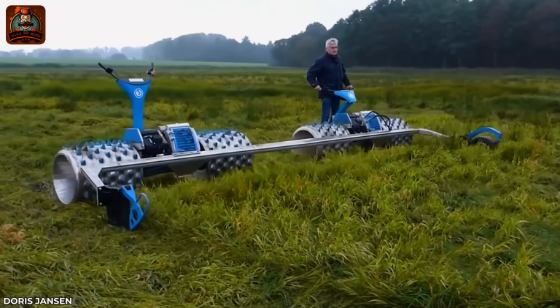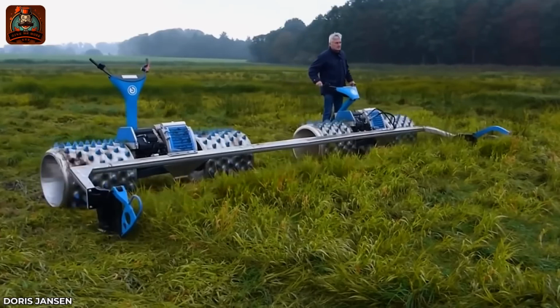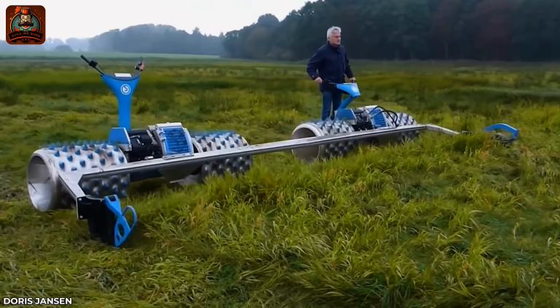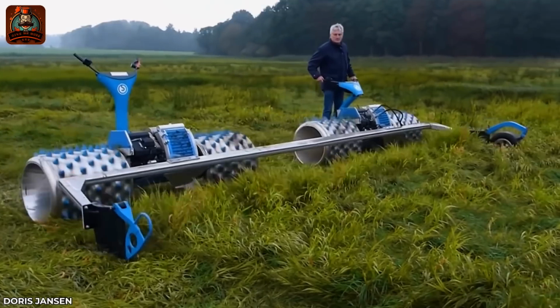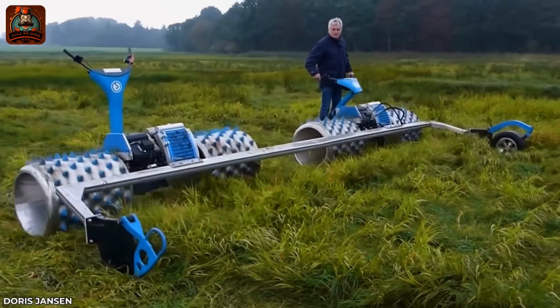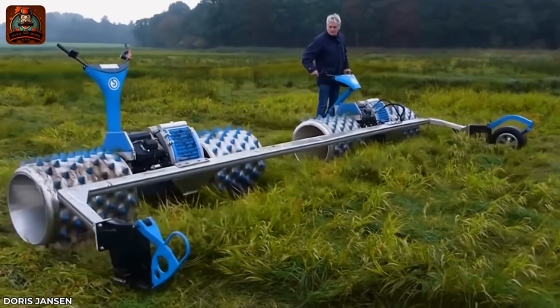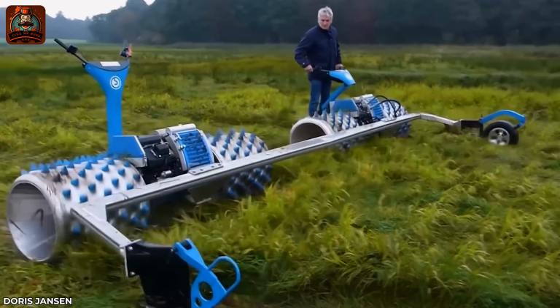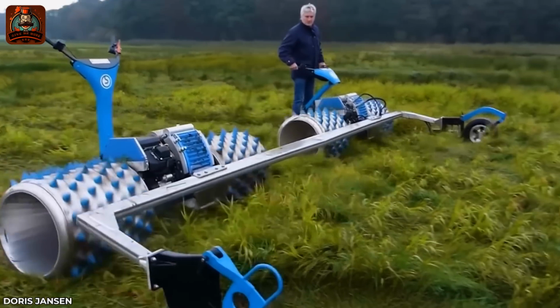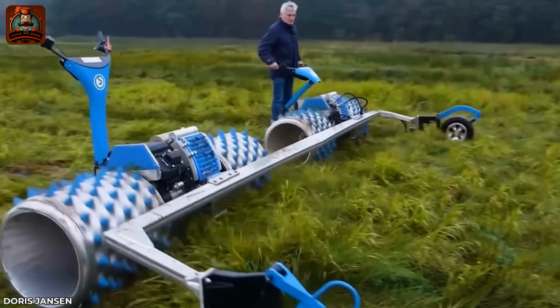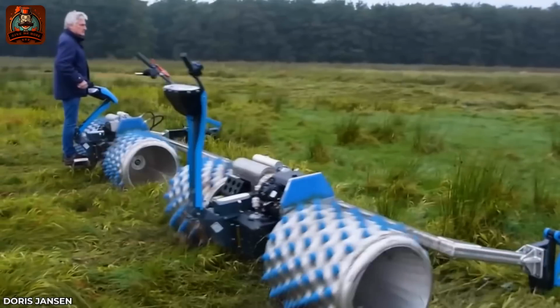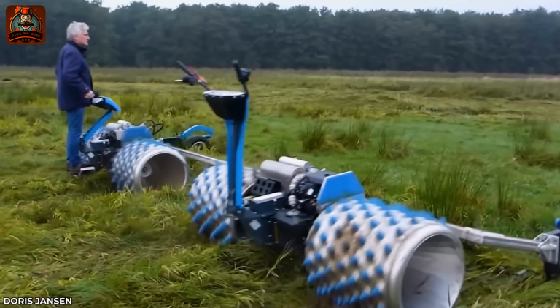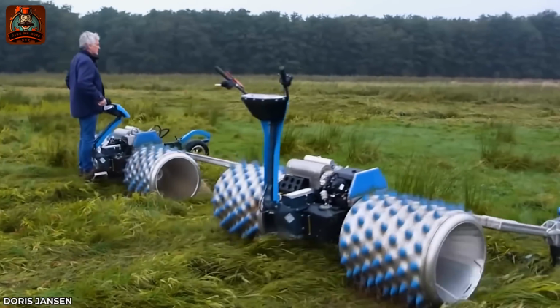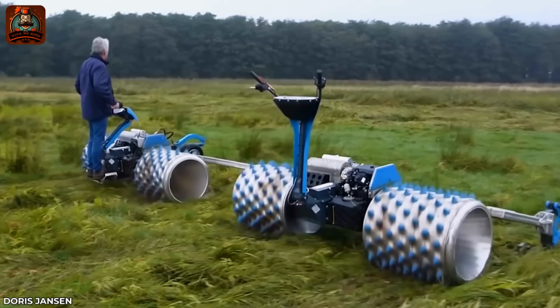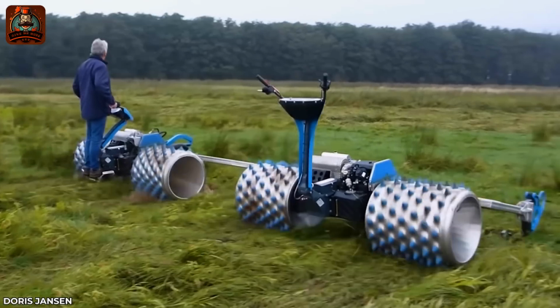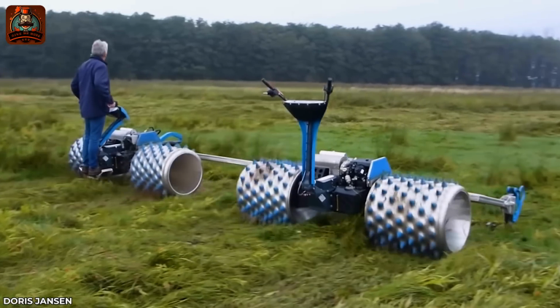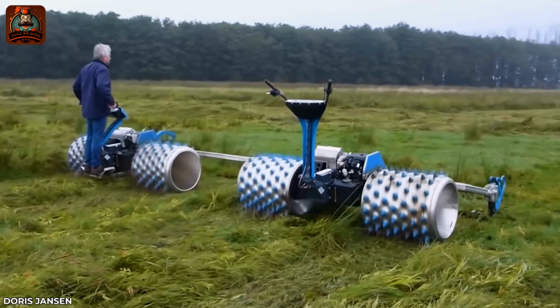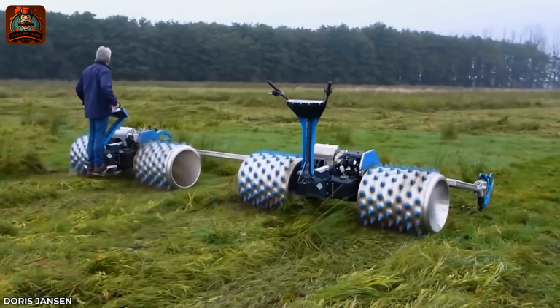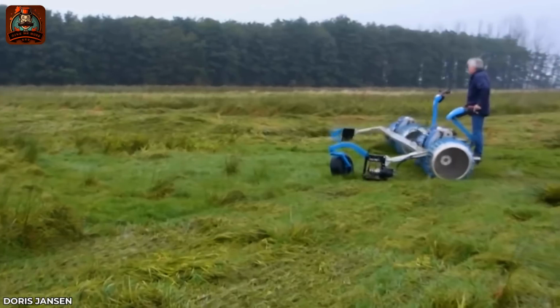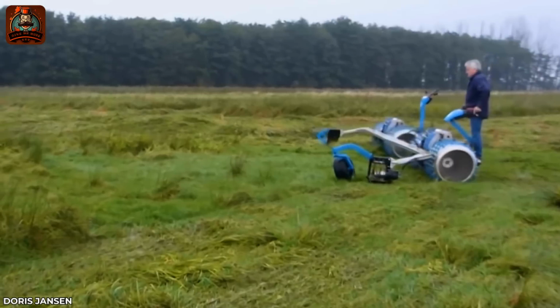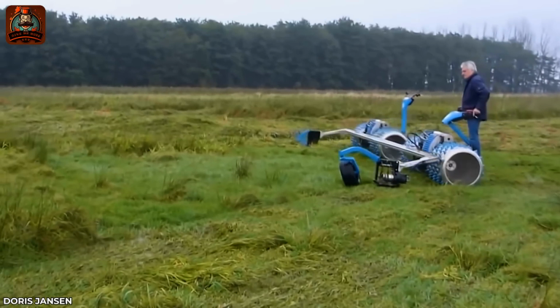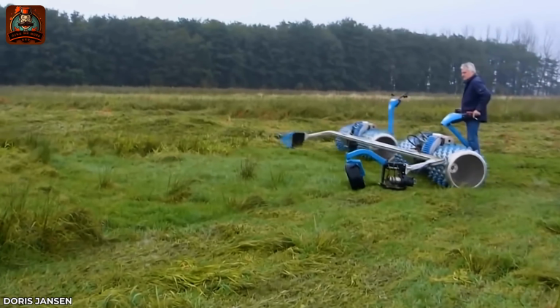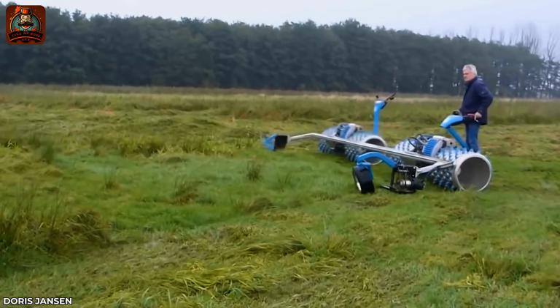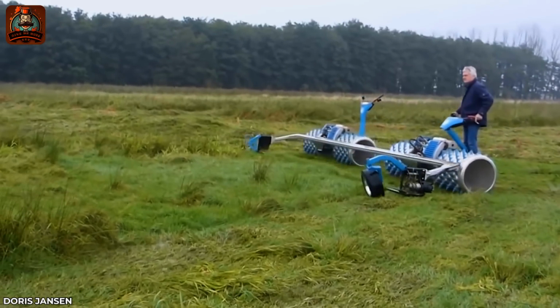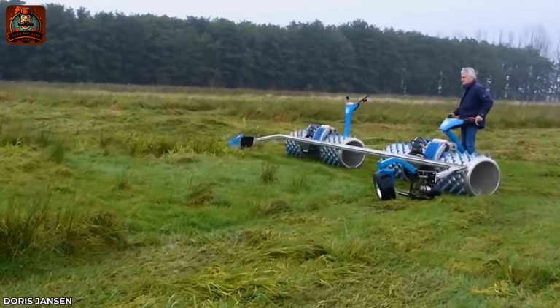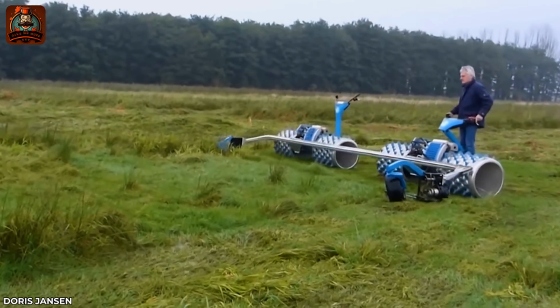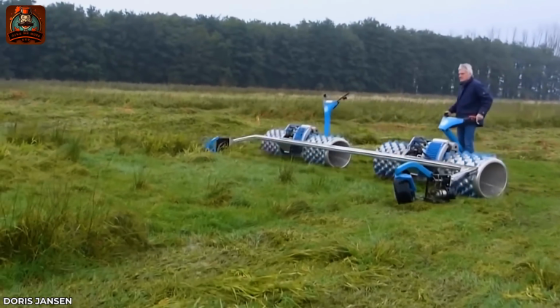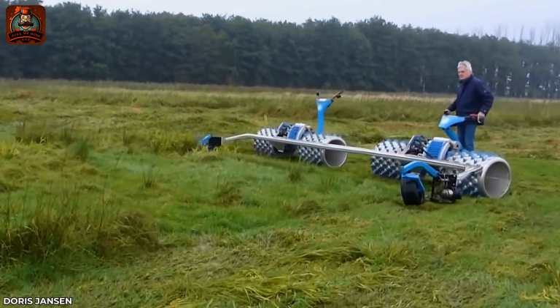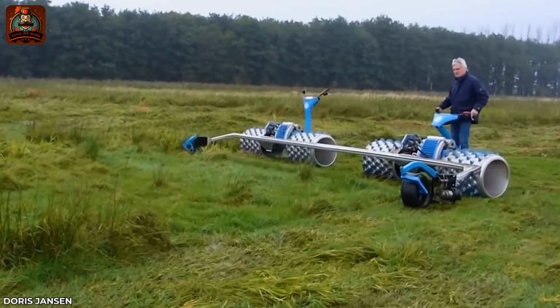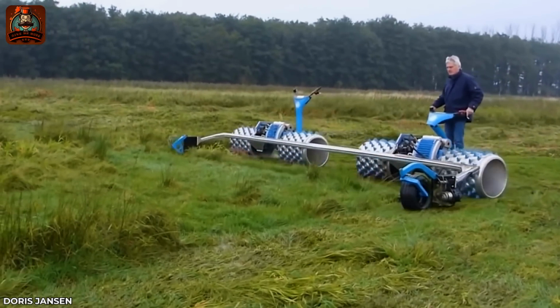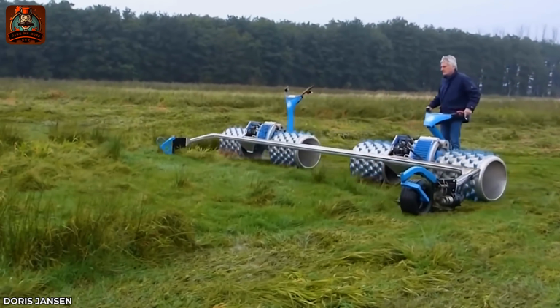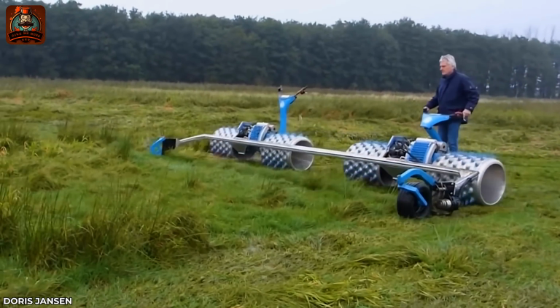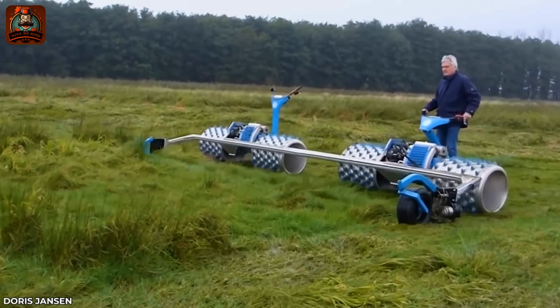The Brielmeyer Monster easily moves and collects weeds in swampy areas.